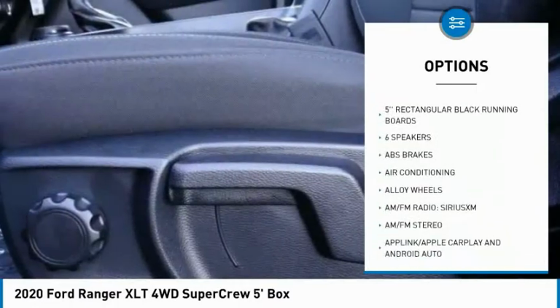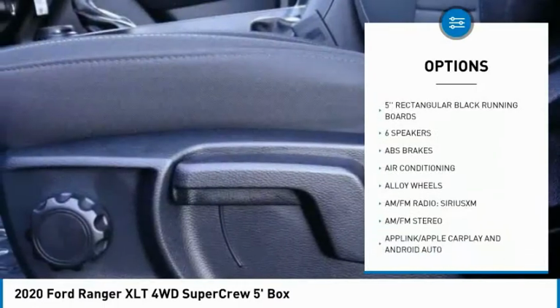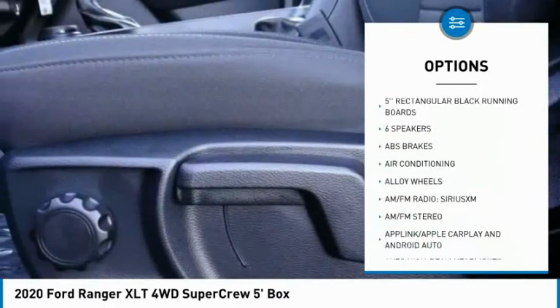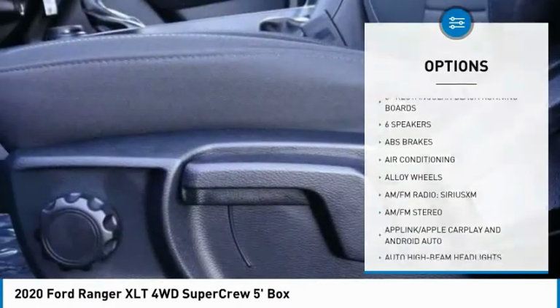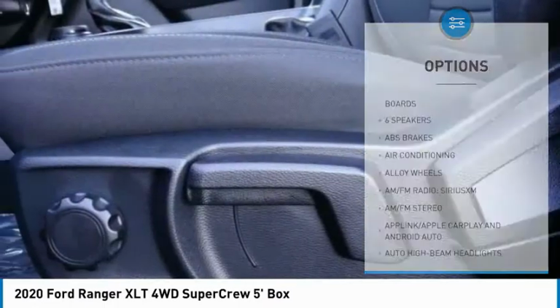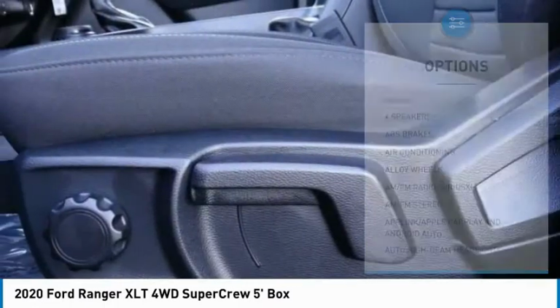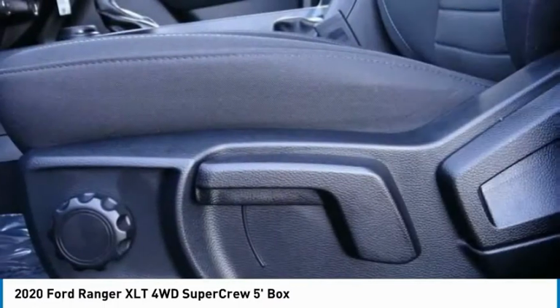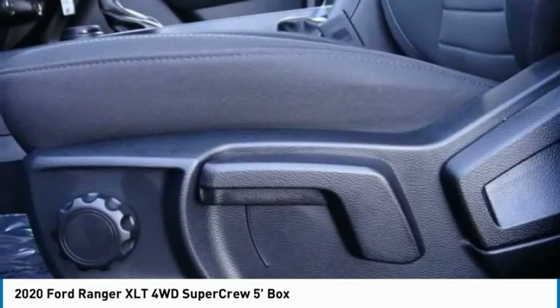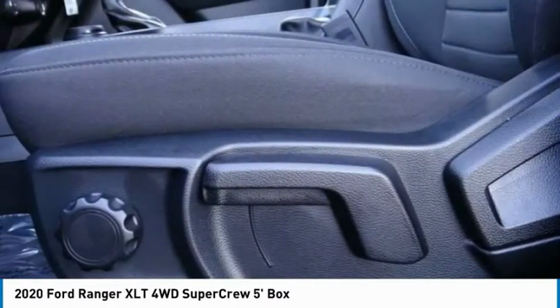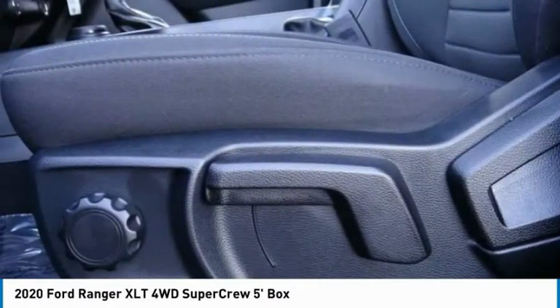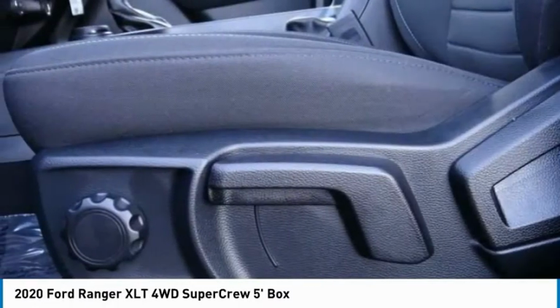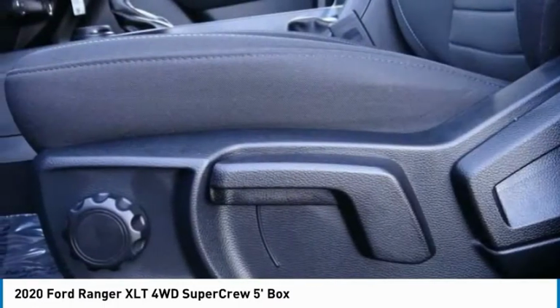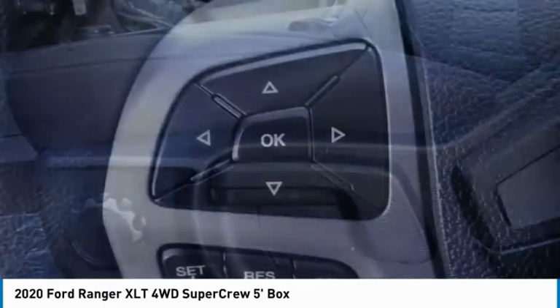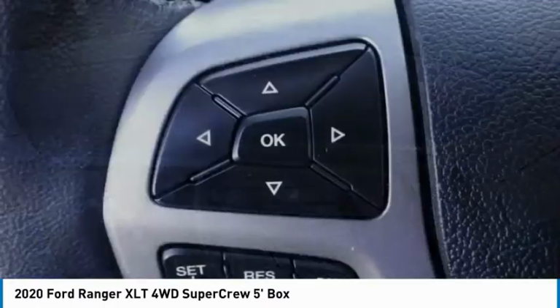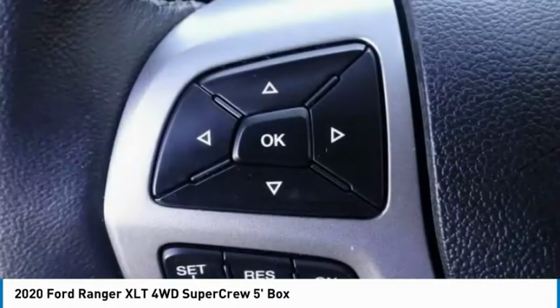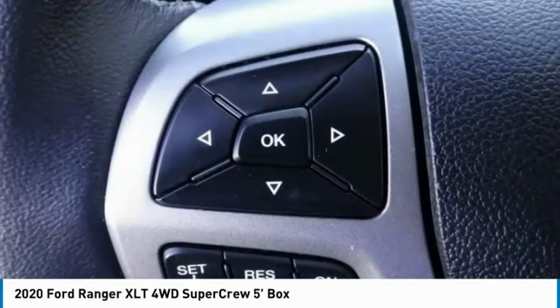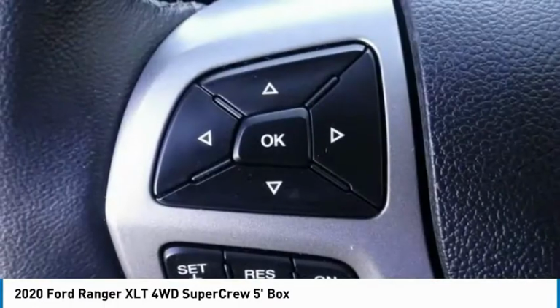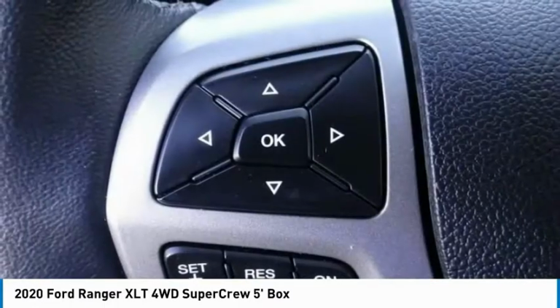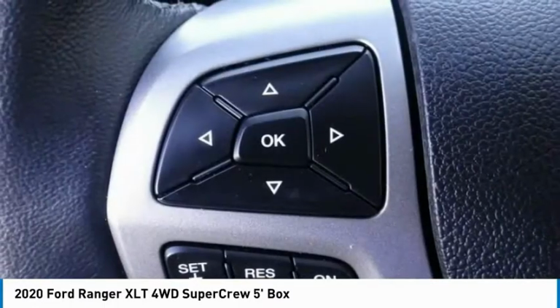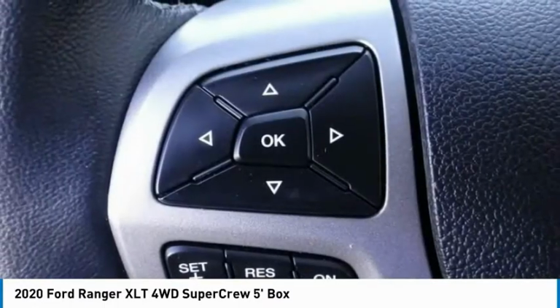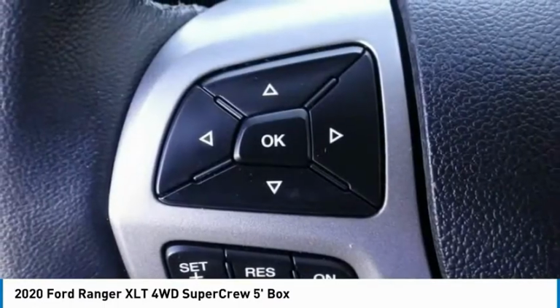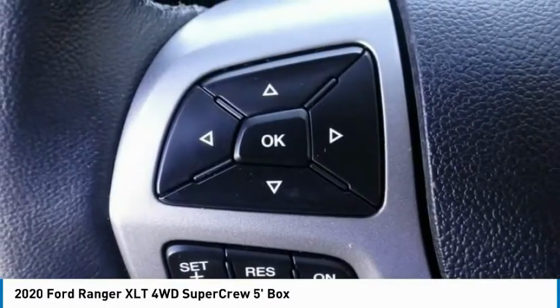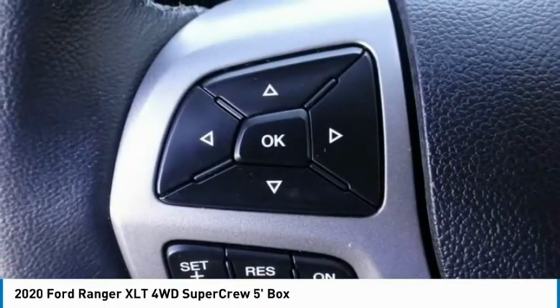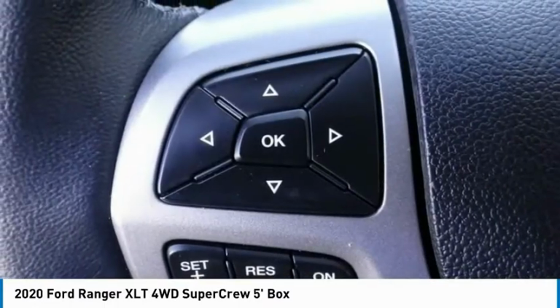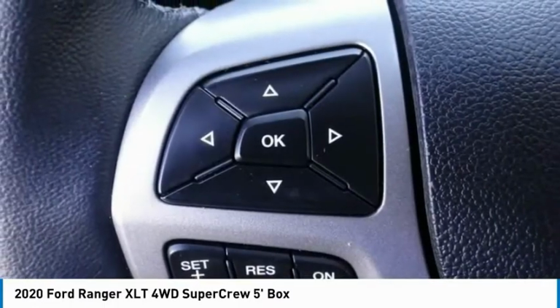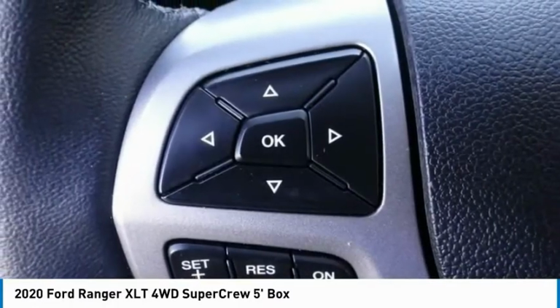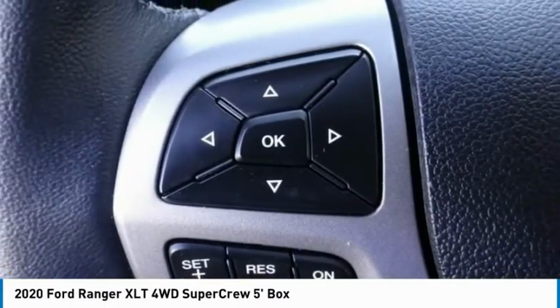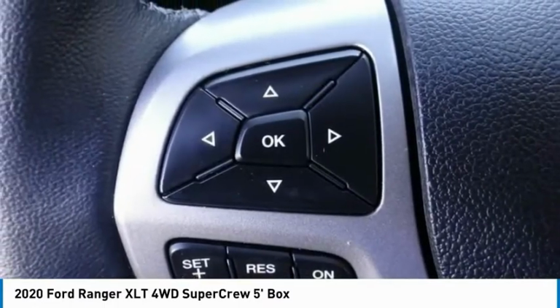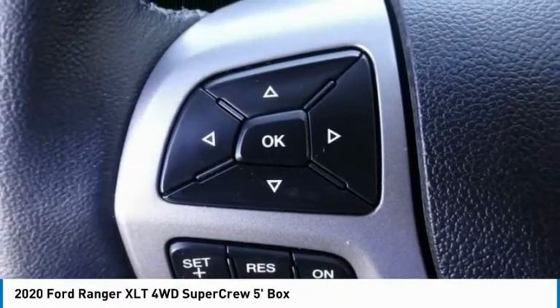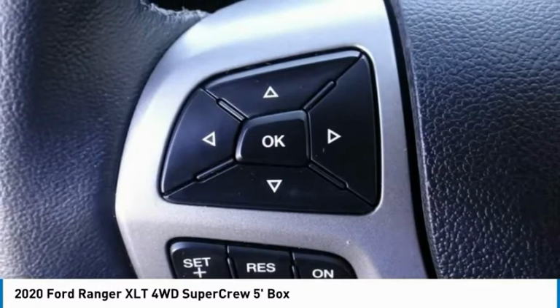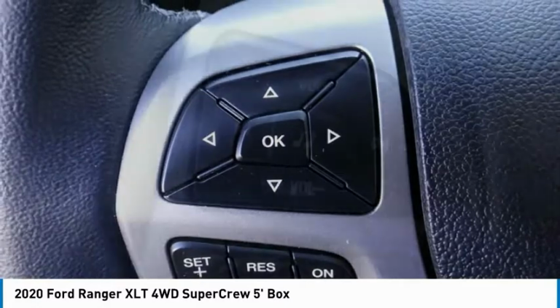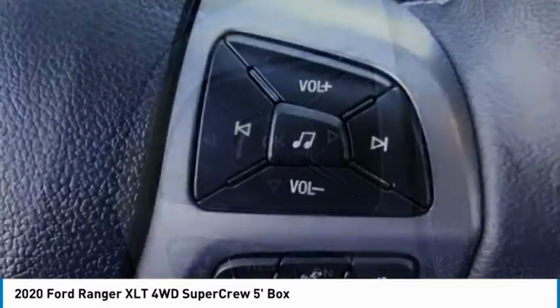Fog lights, four-wheel disc brakes, front-wheel independent suspension, speed control.